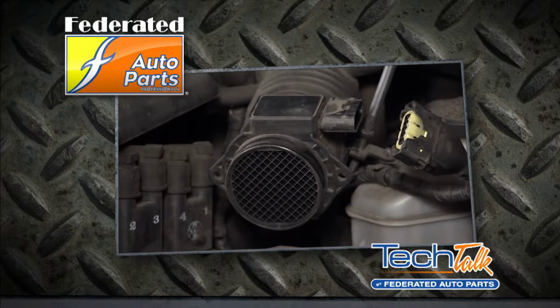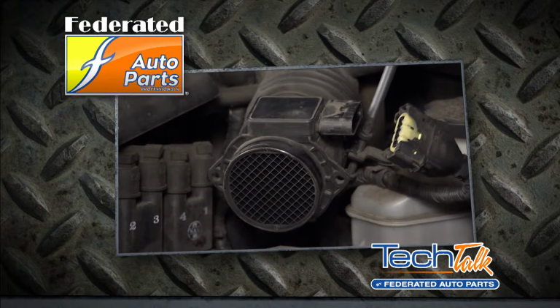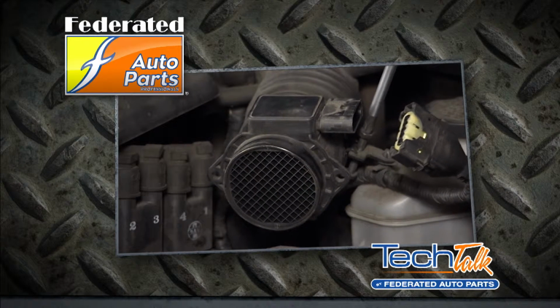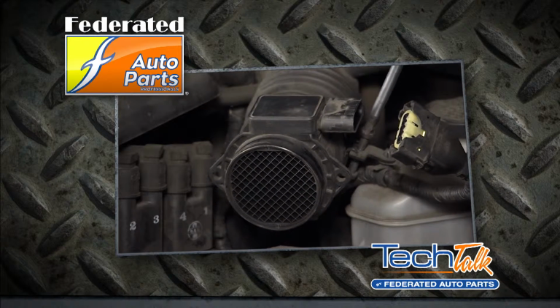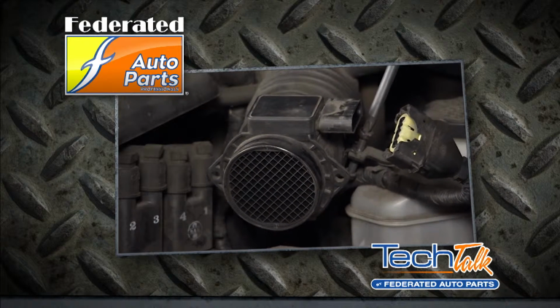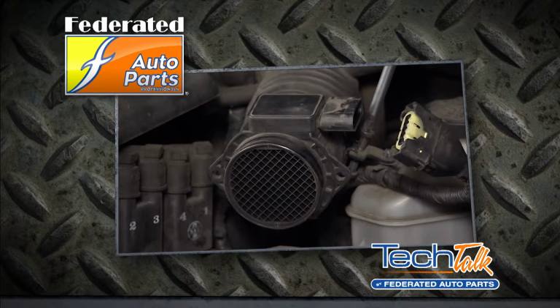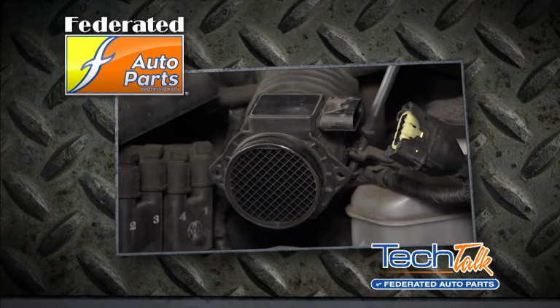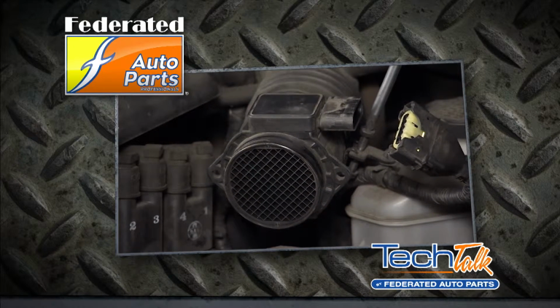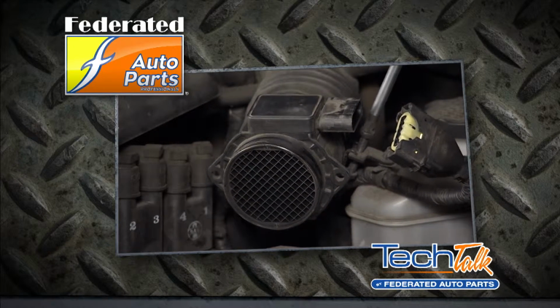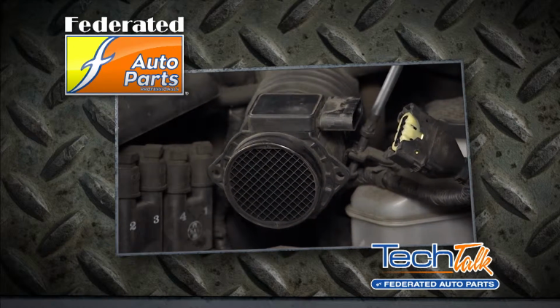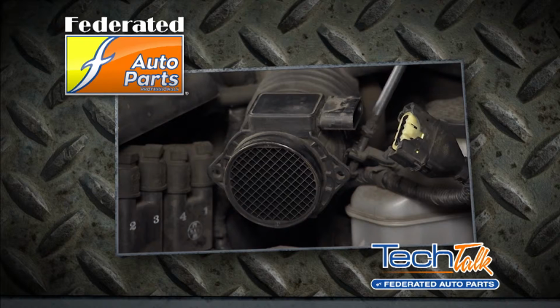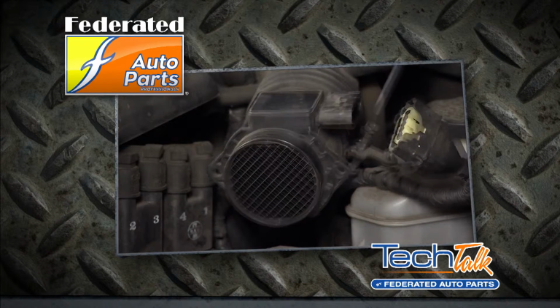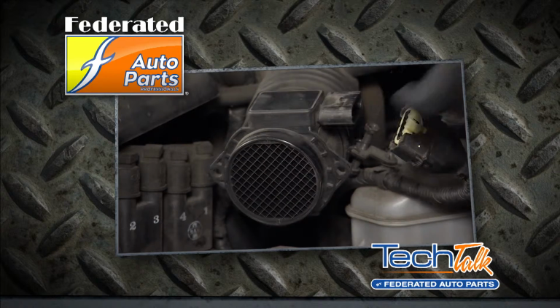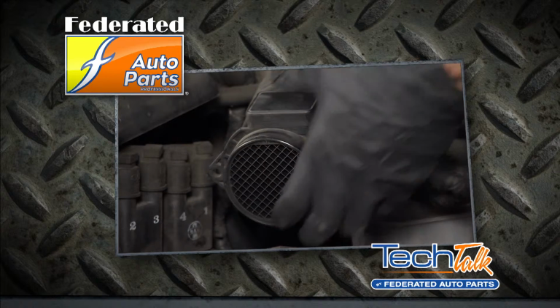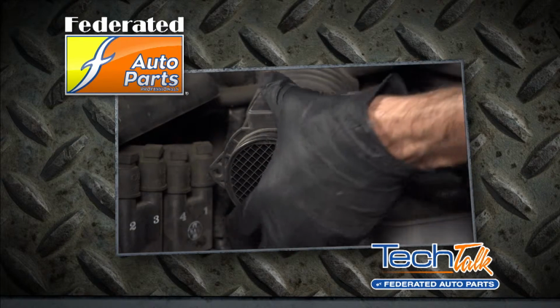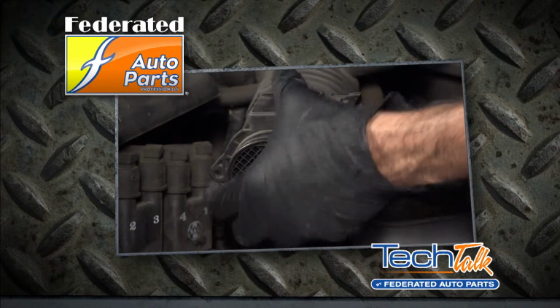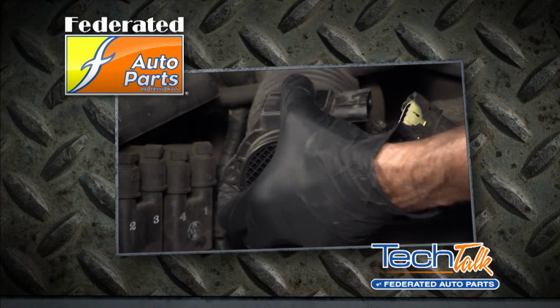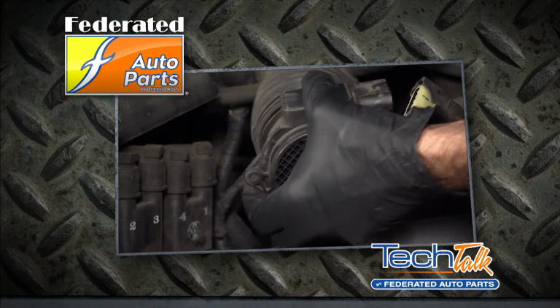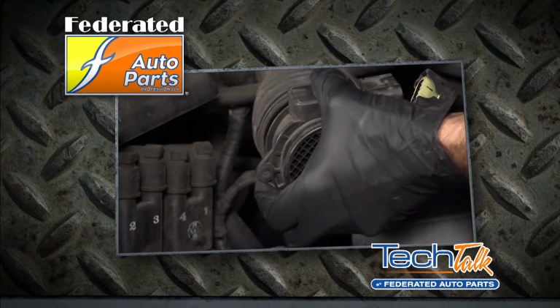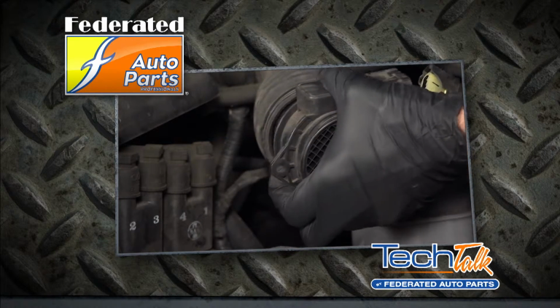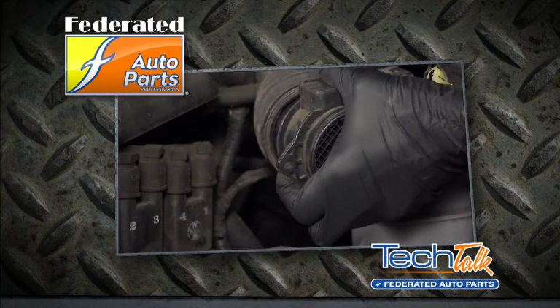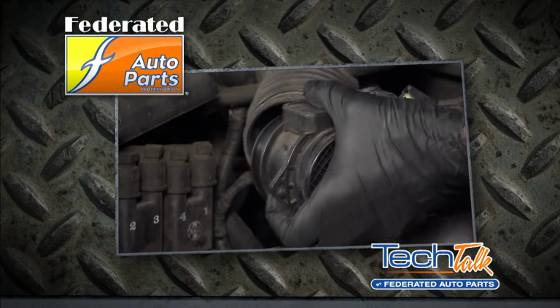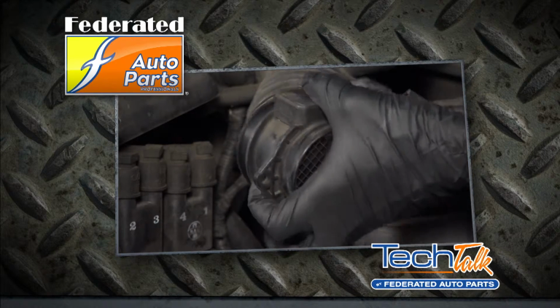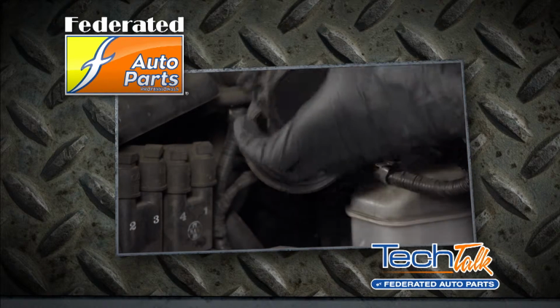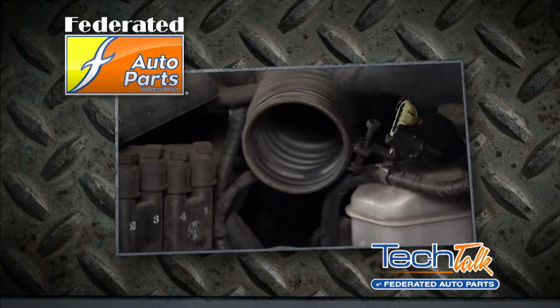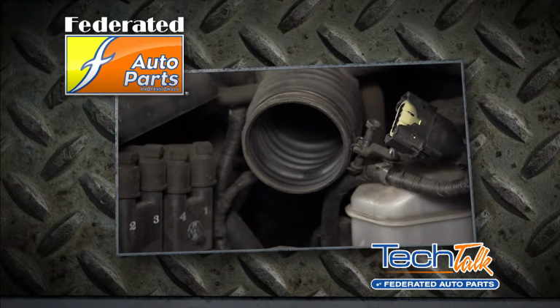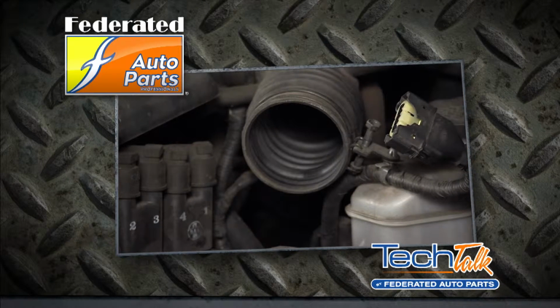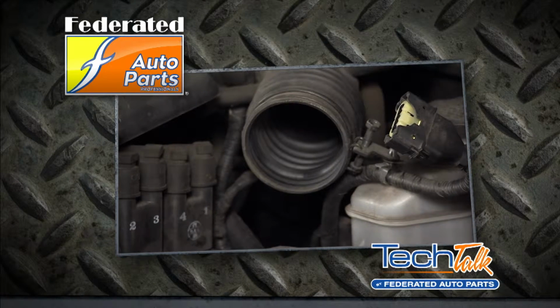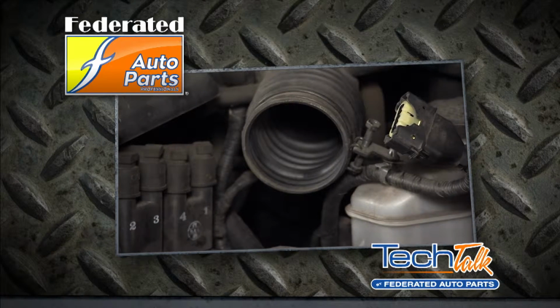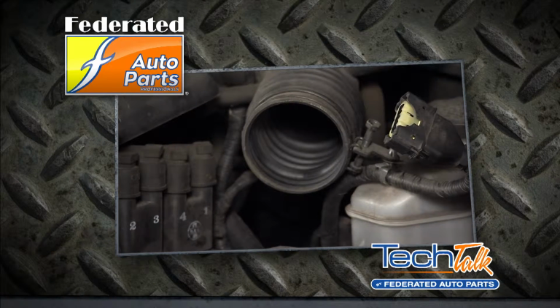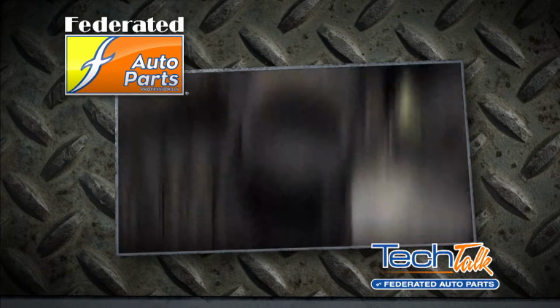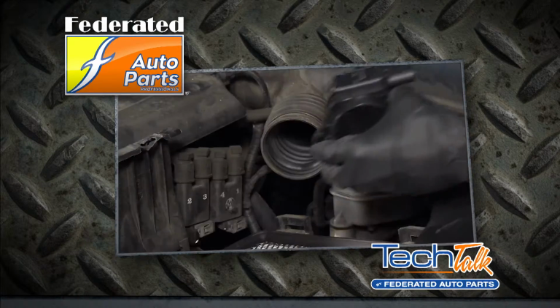When this happens, you may notice decreased fuel economy, power, hesitation, and possibly a check engine light. That means it's time to replace your MAF sensor.